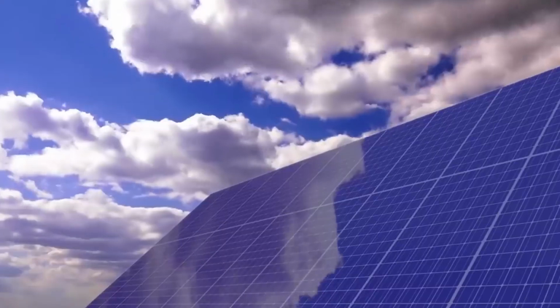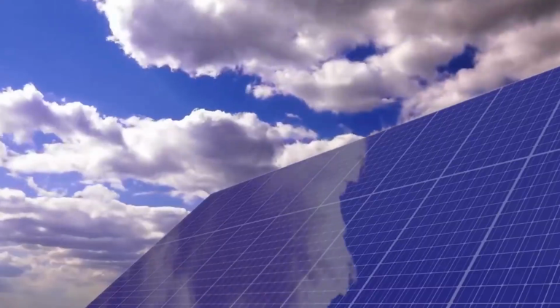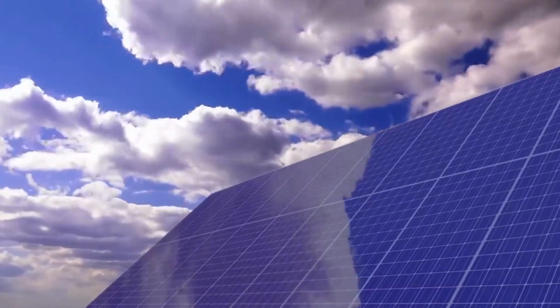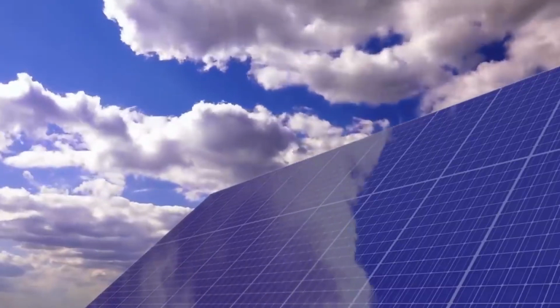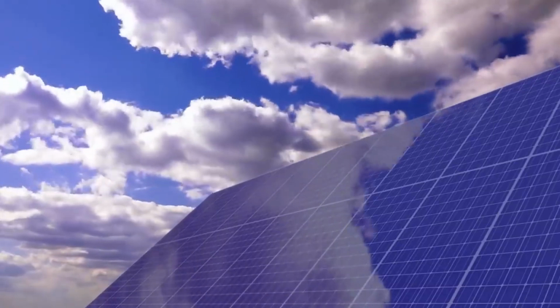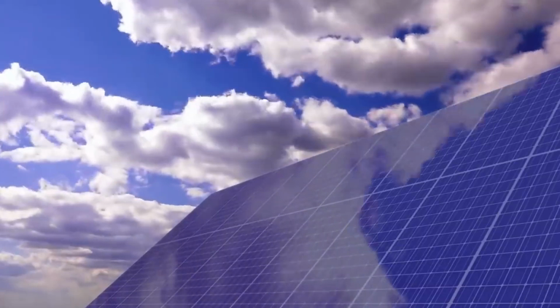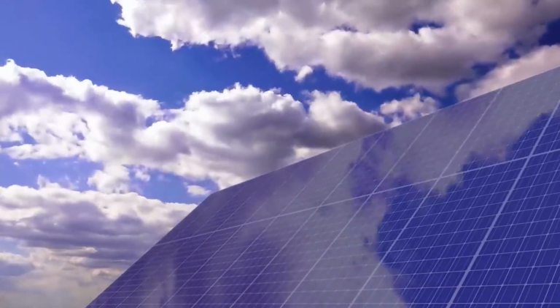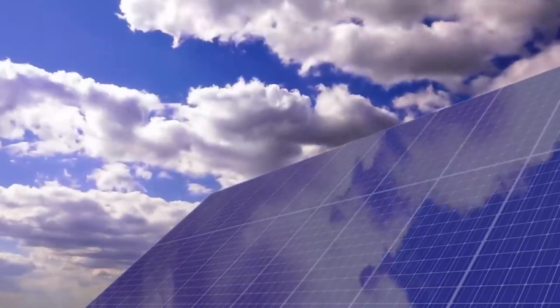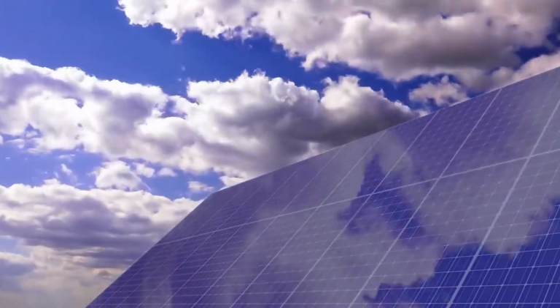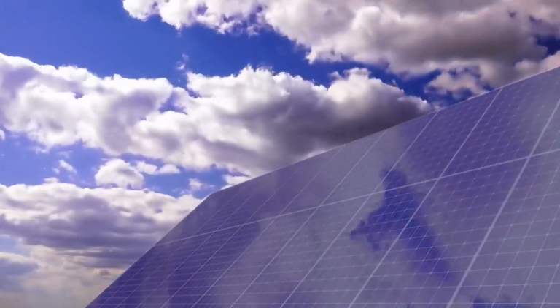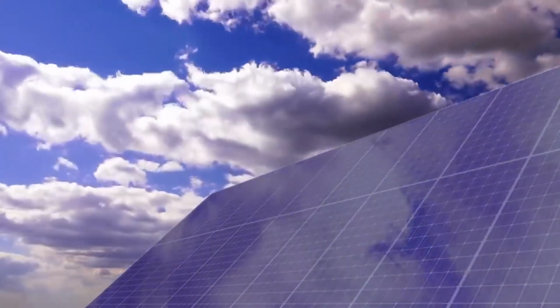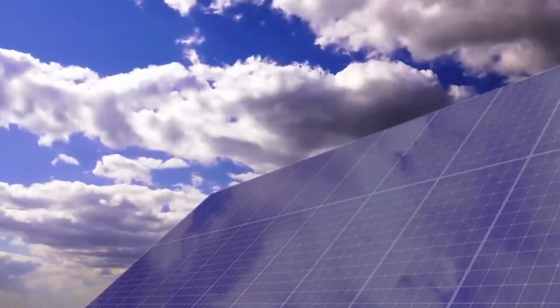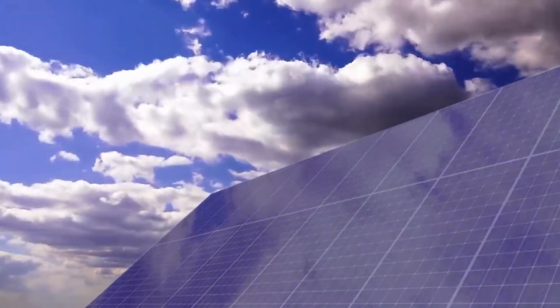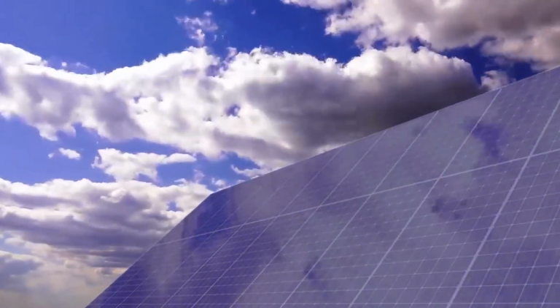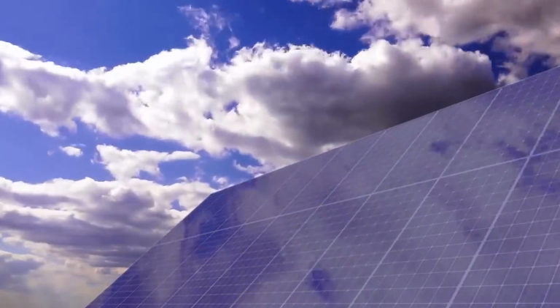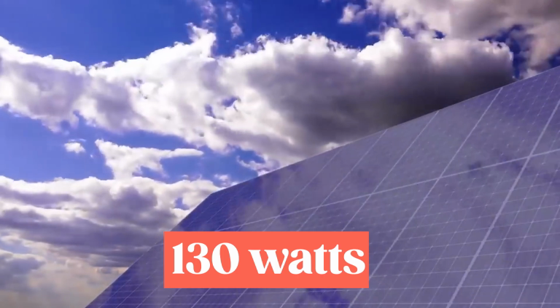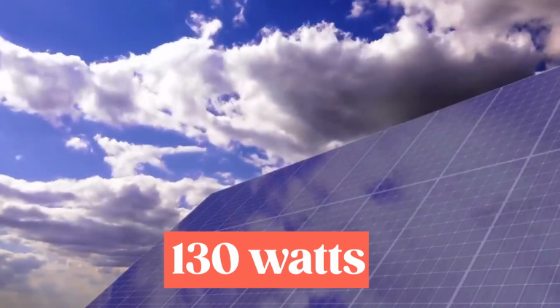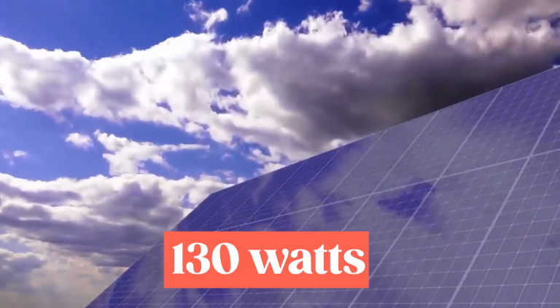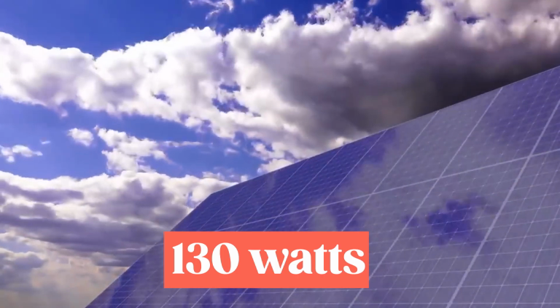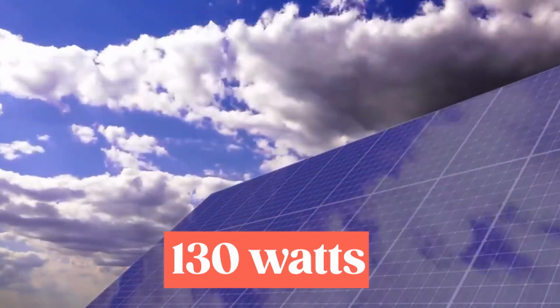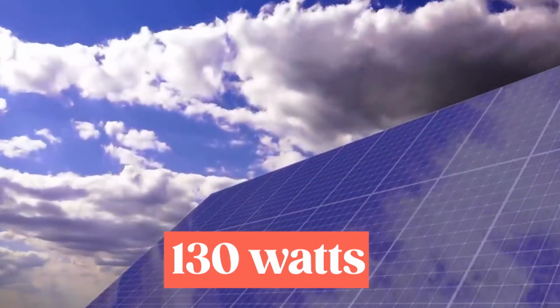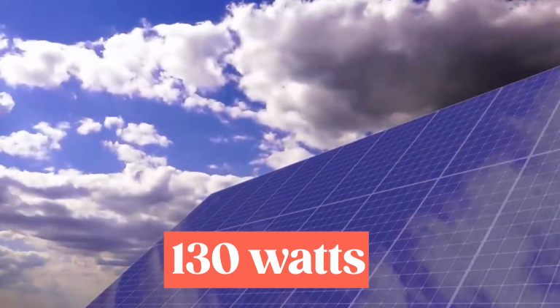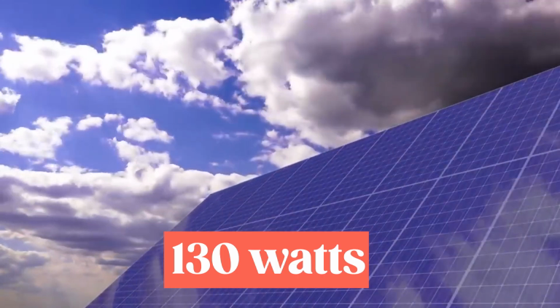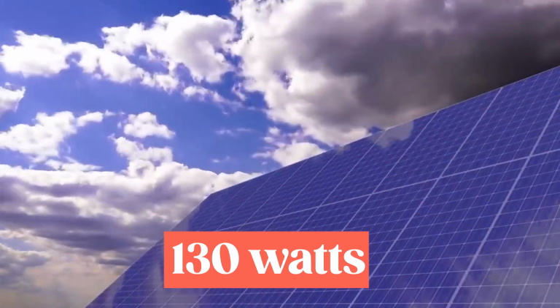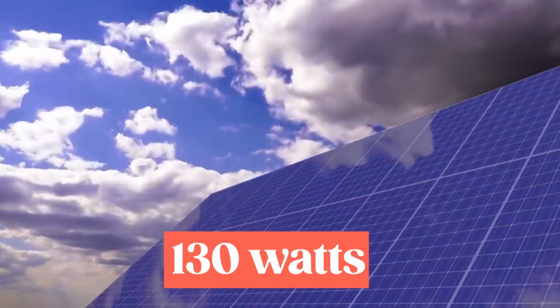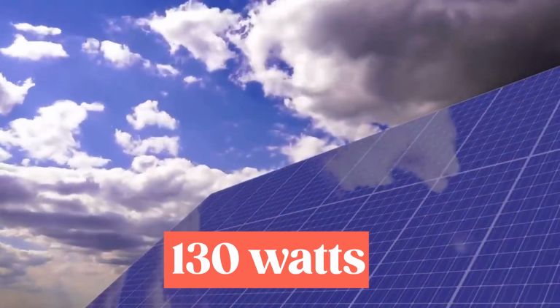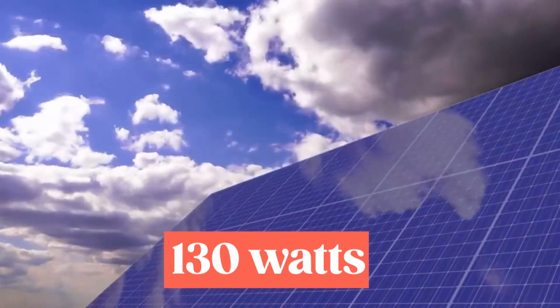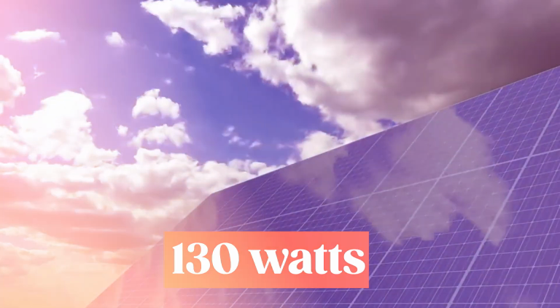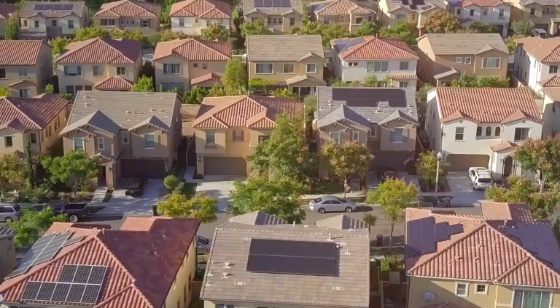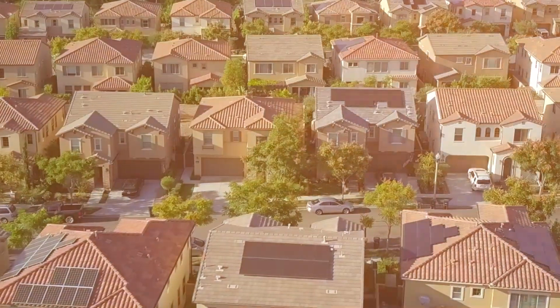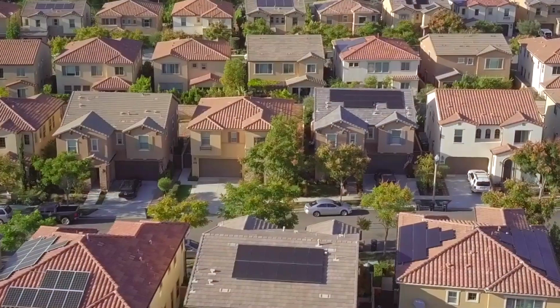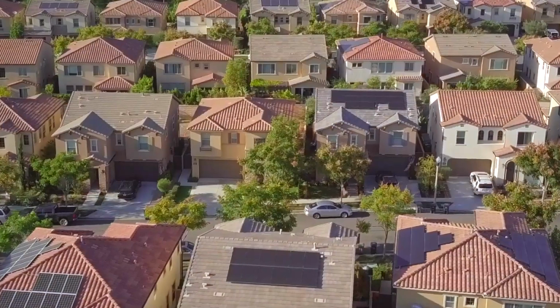However, on a cloudy day, the output drops to around 130 watts, which is insufficient to power a full house.